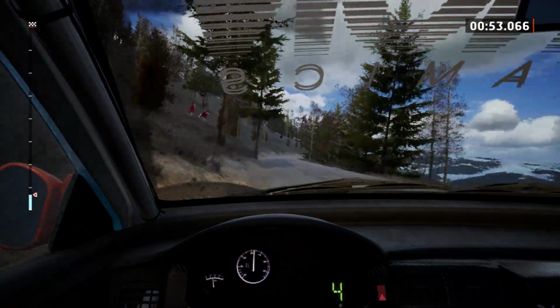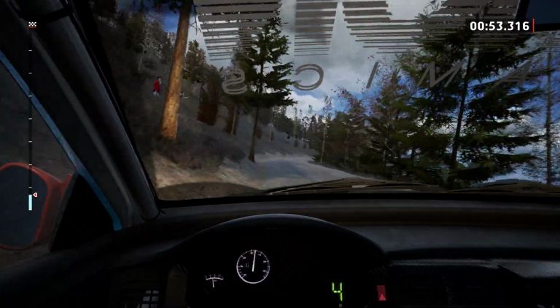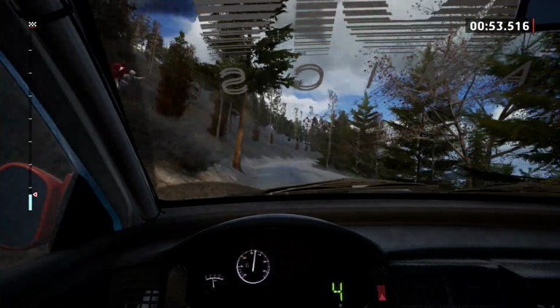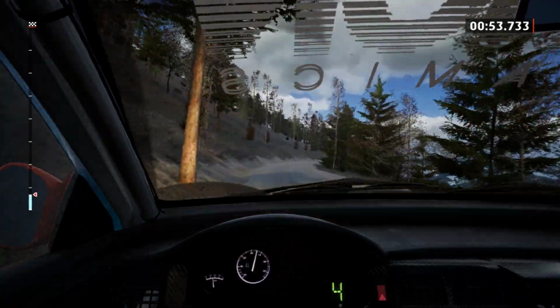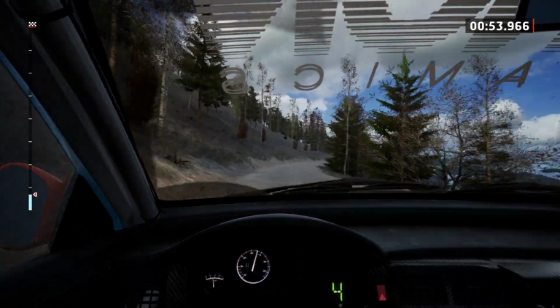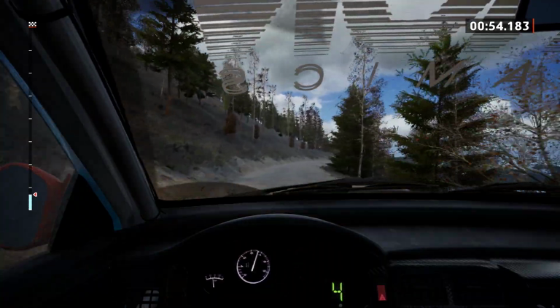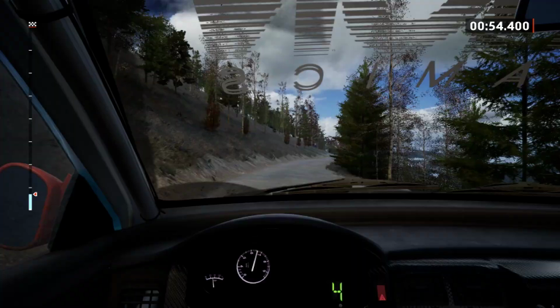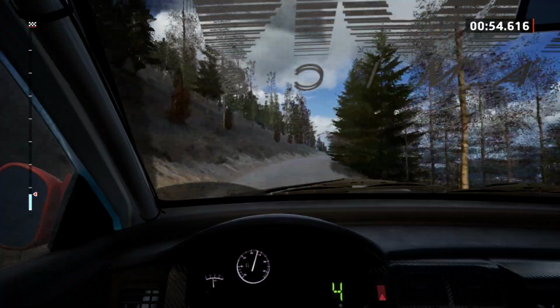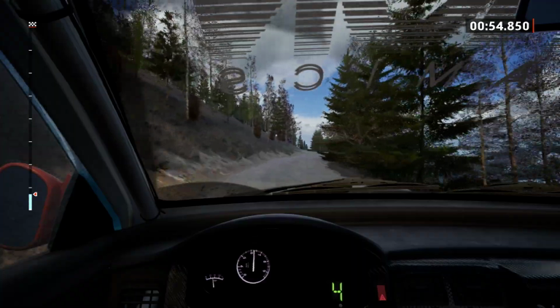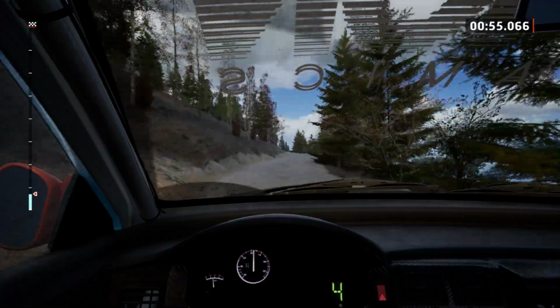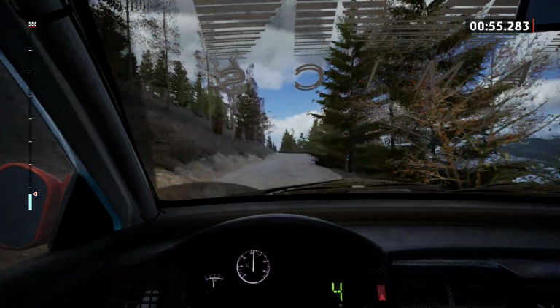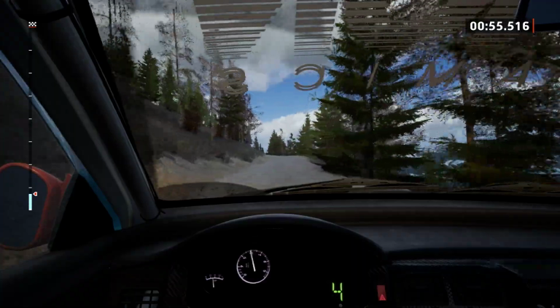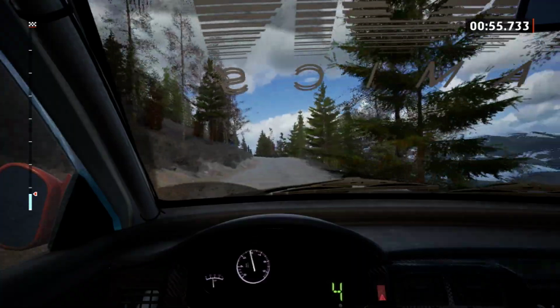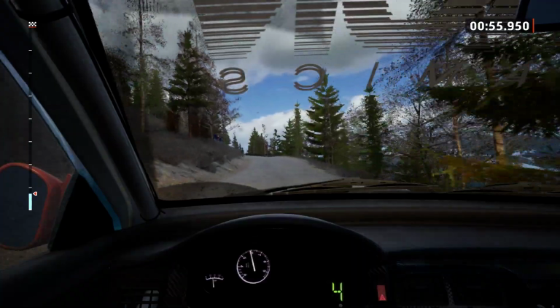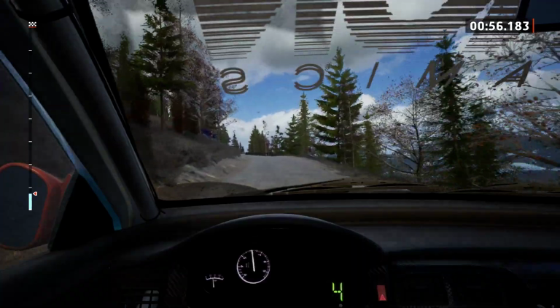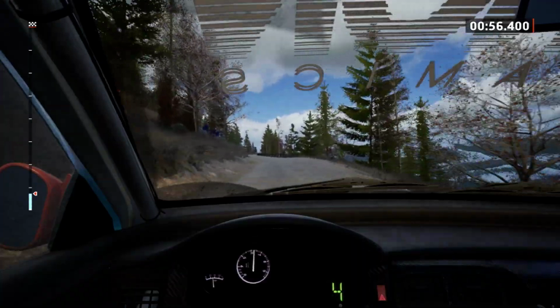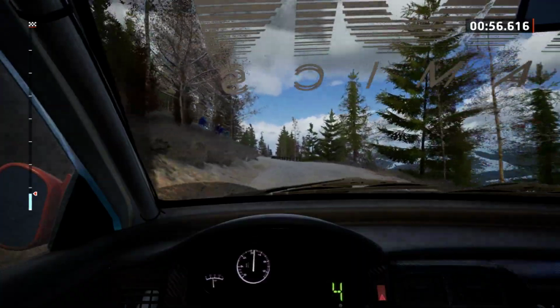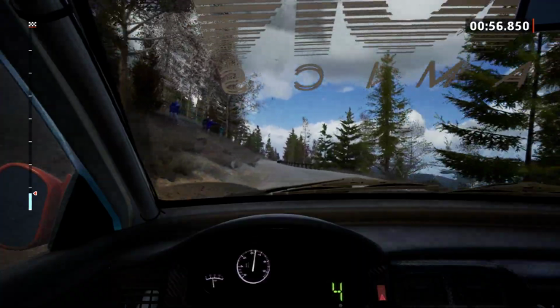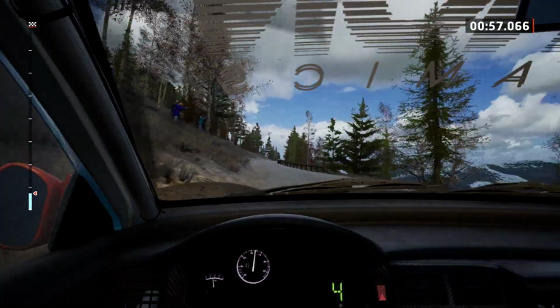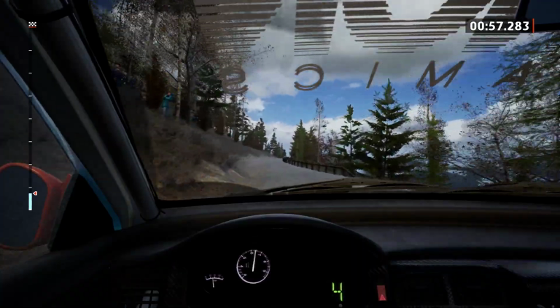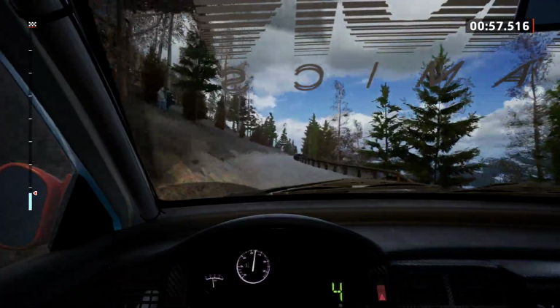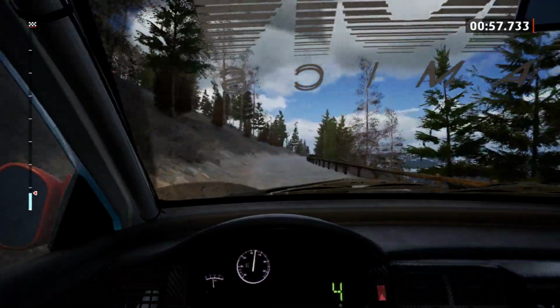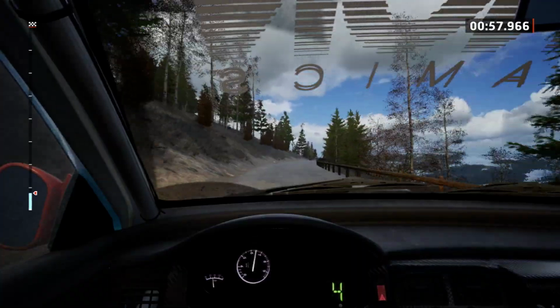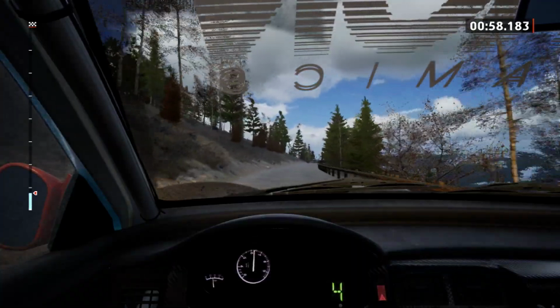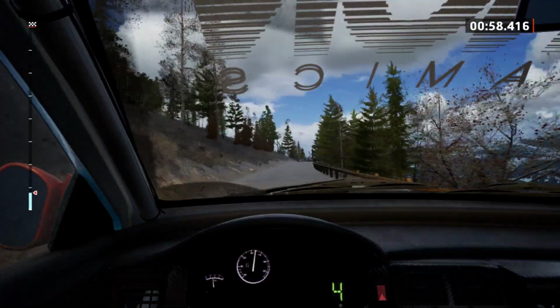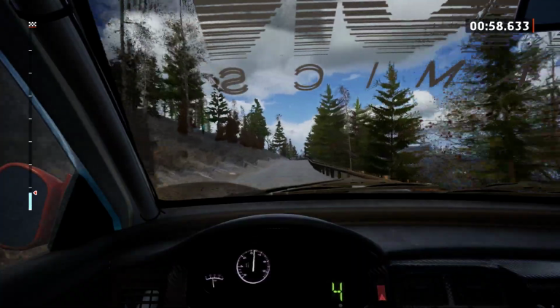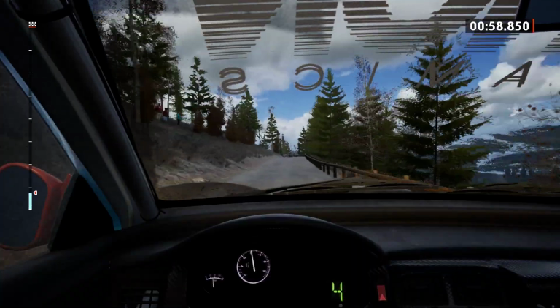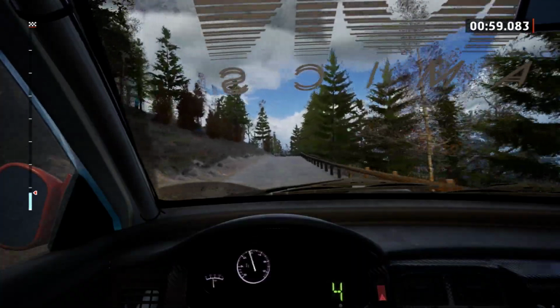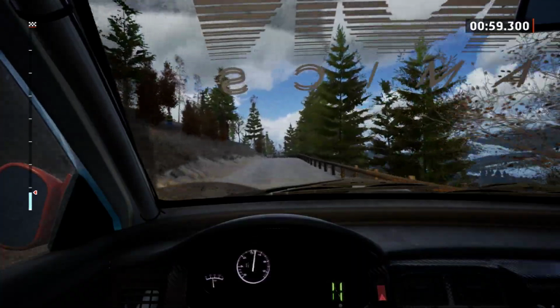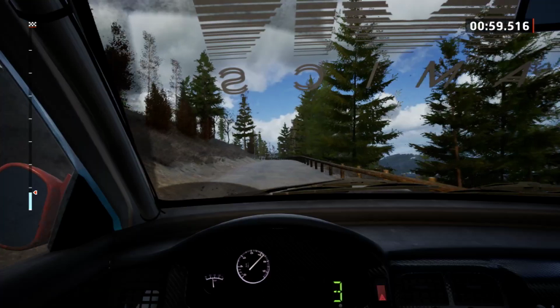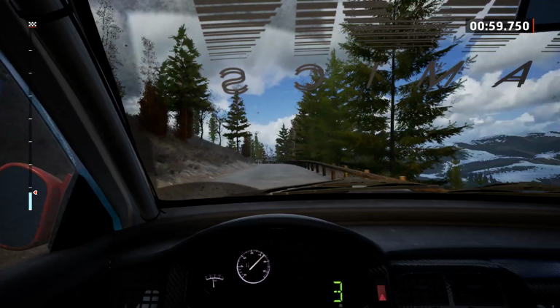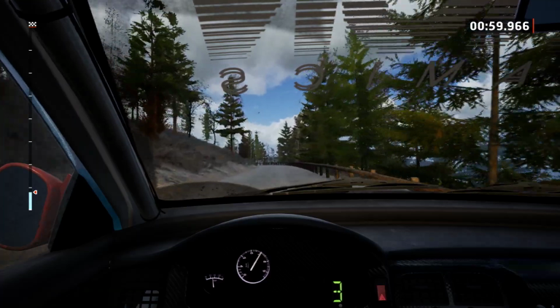Slight left and slight right, slowing, 60. 3 left, long, tightens, into crest, 500.